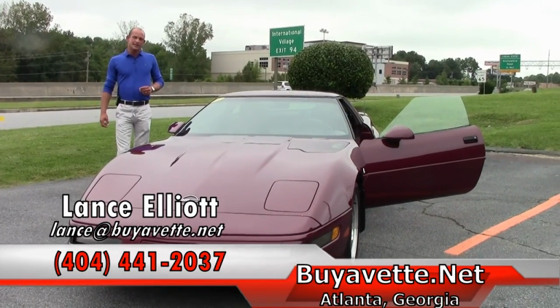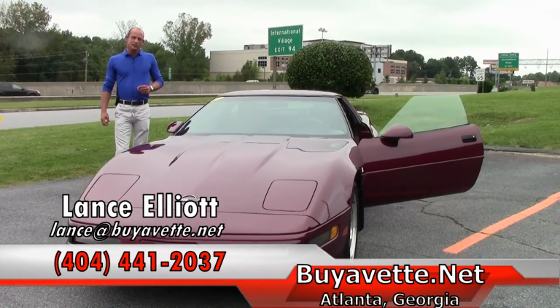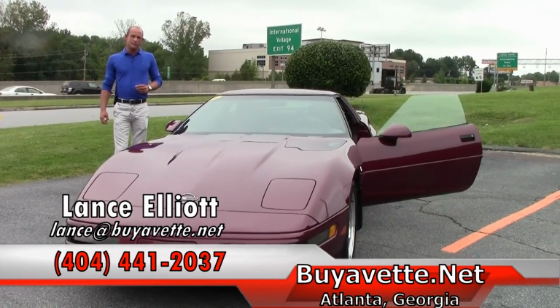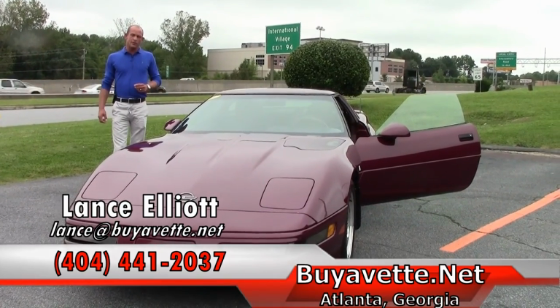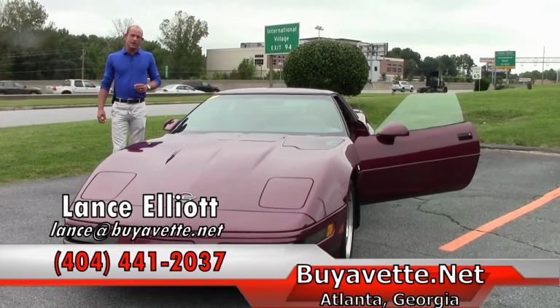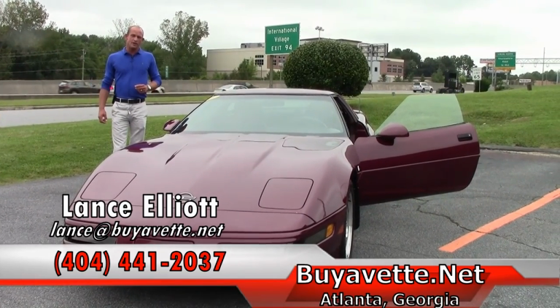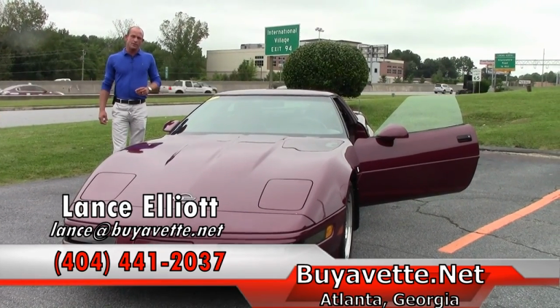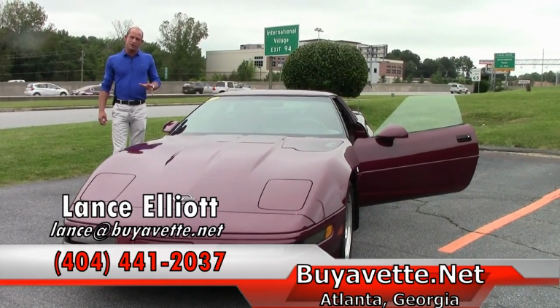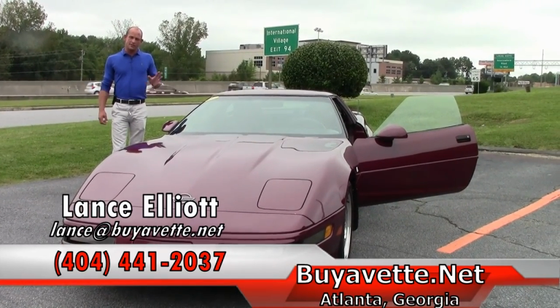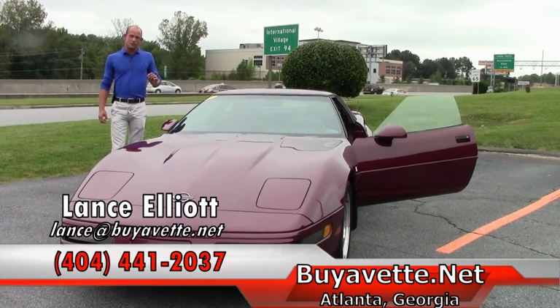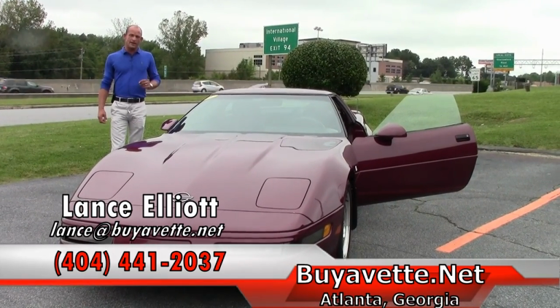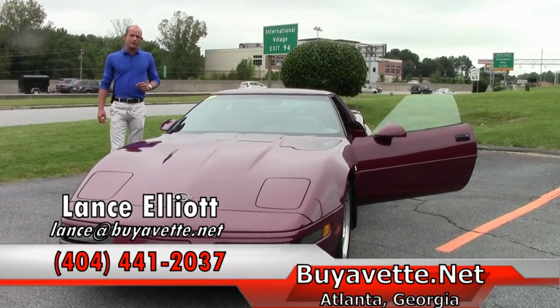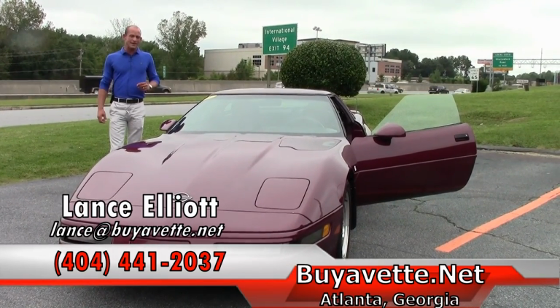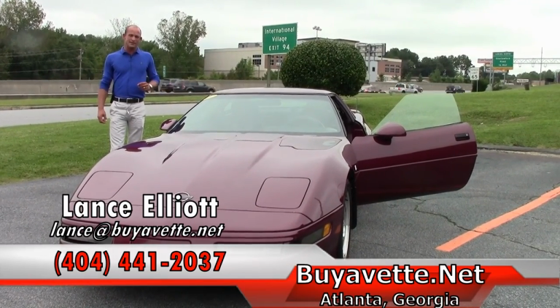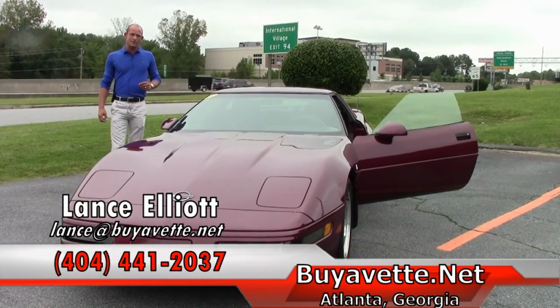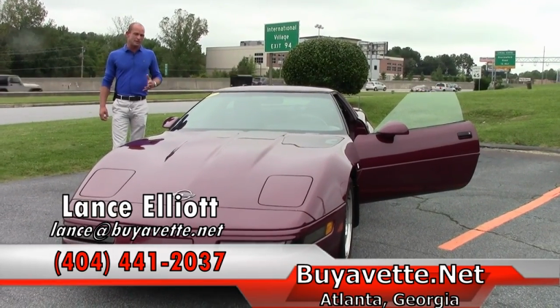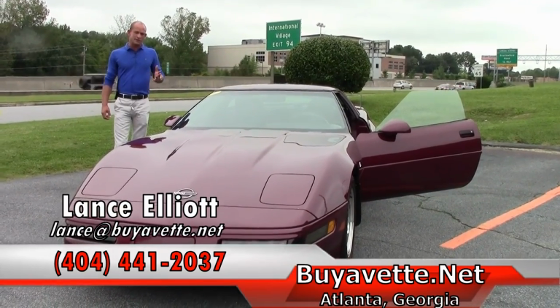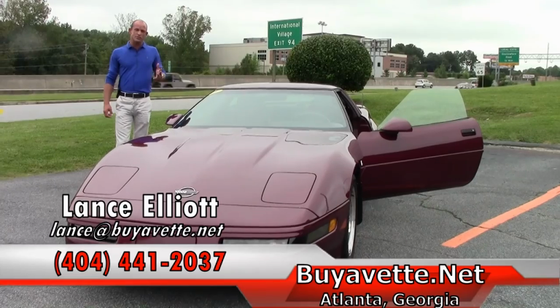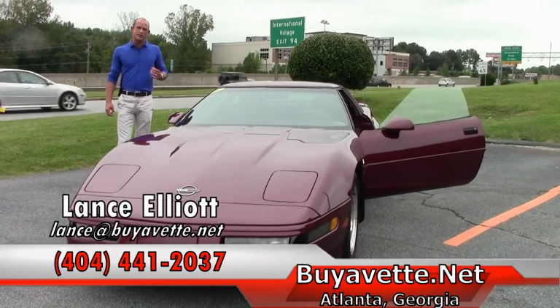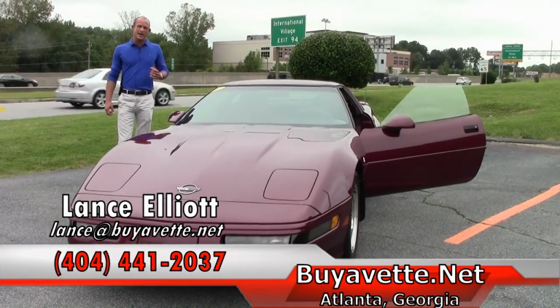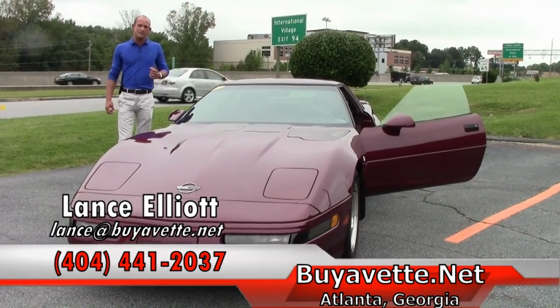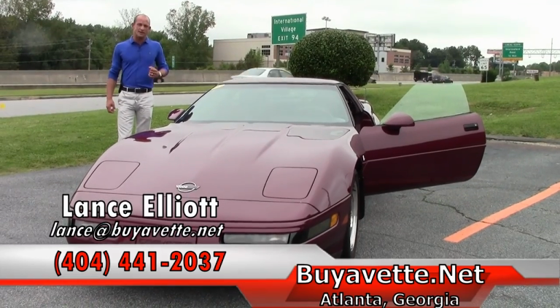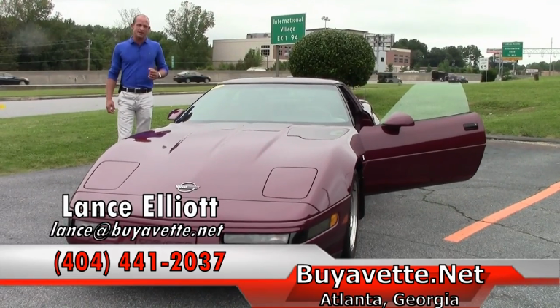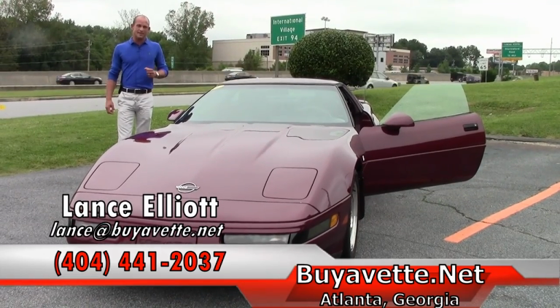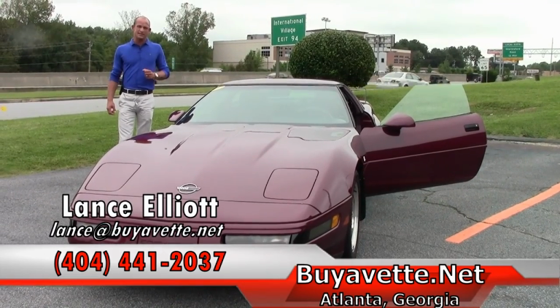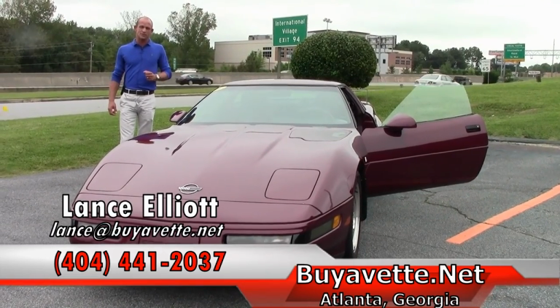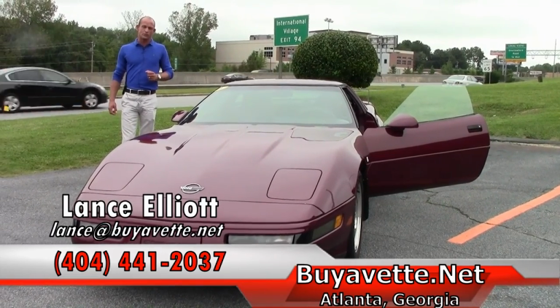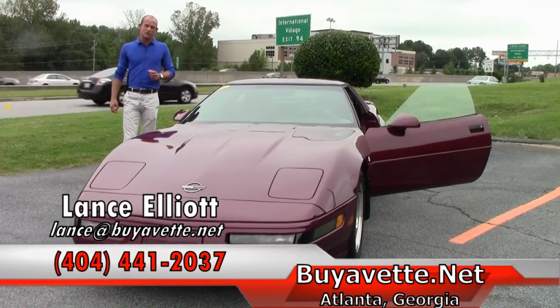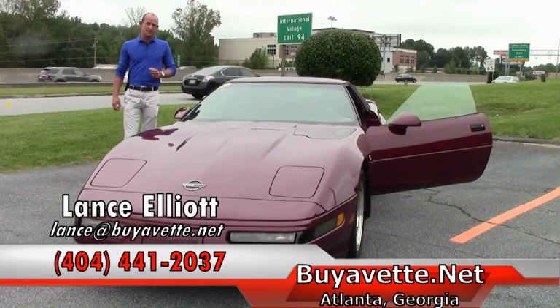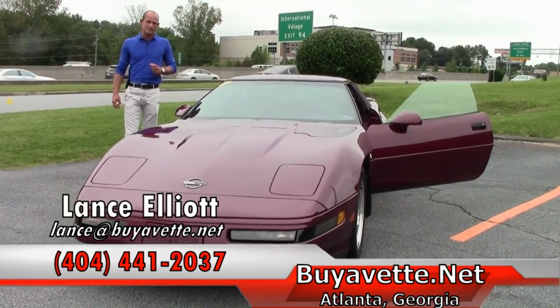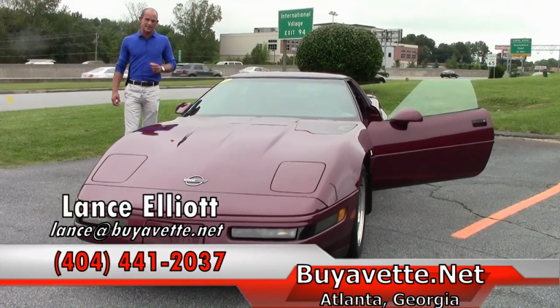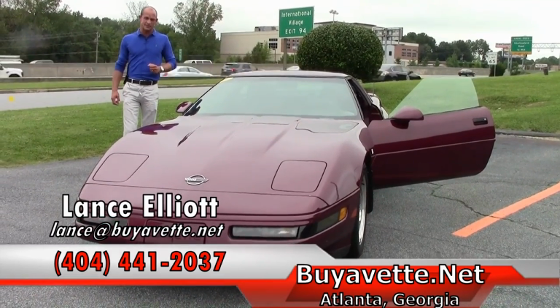Looking forward to hearing from you on this Corvette or any of the other nearly 200 I have in stock. Thanks so much for watching and hope to see you soon.